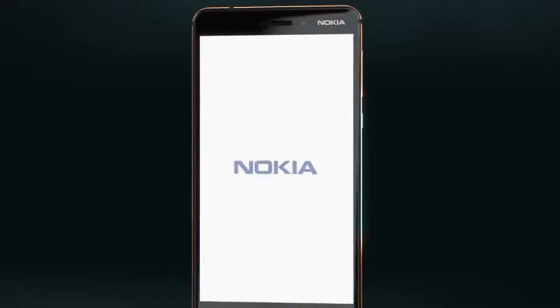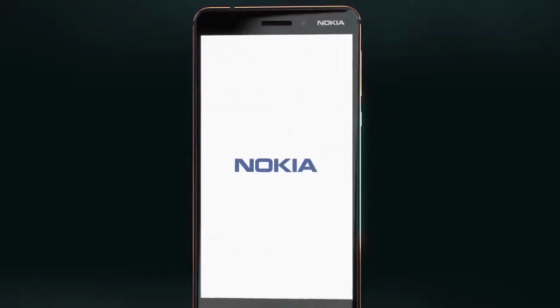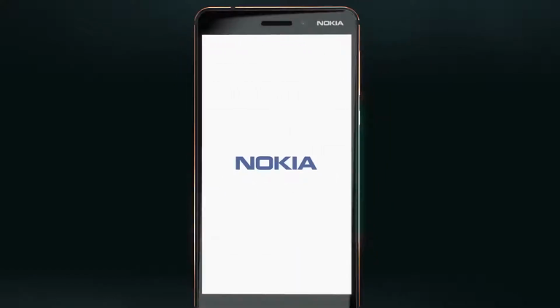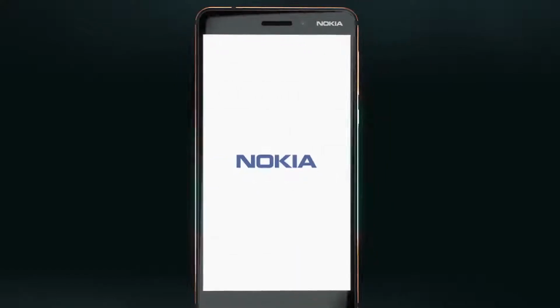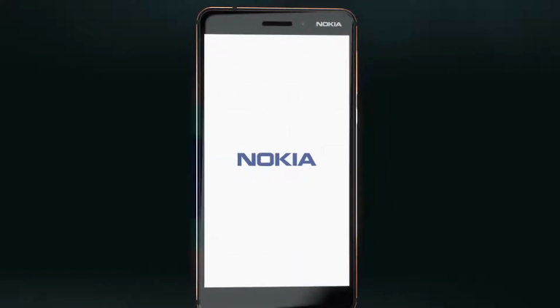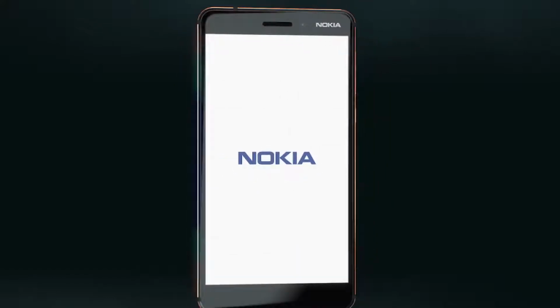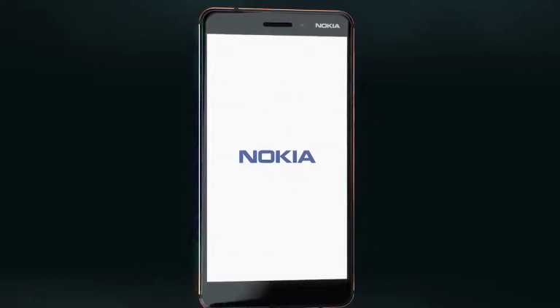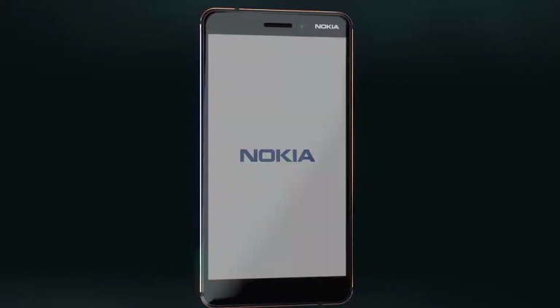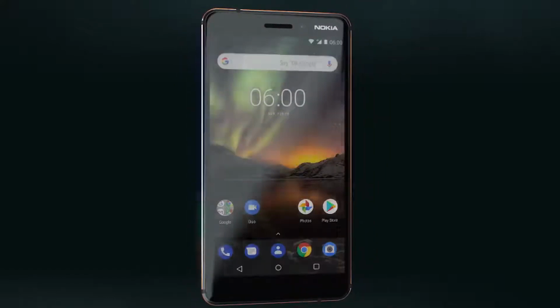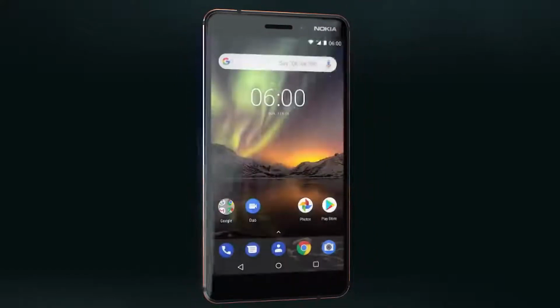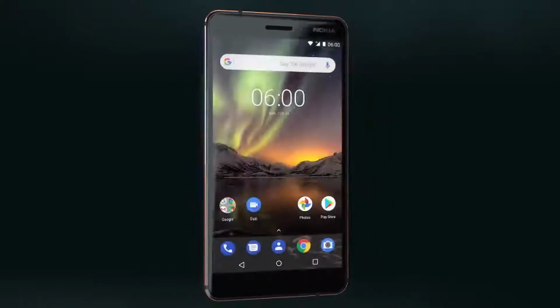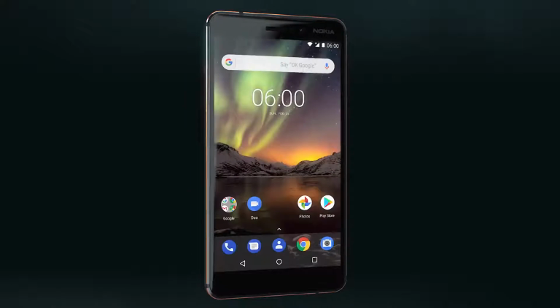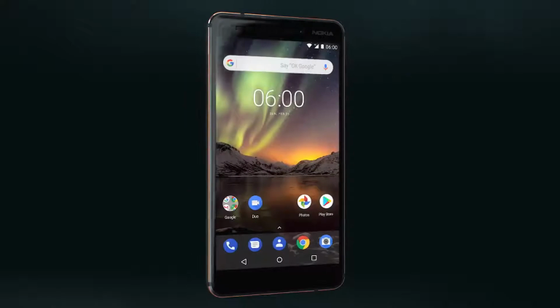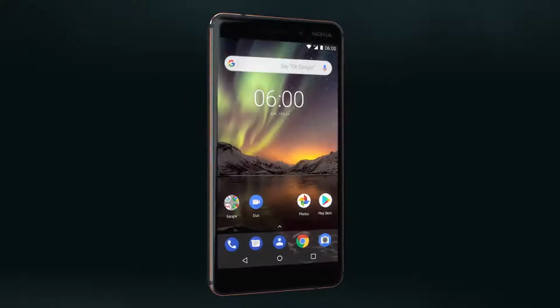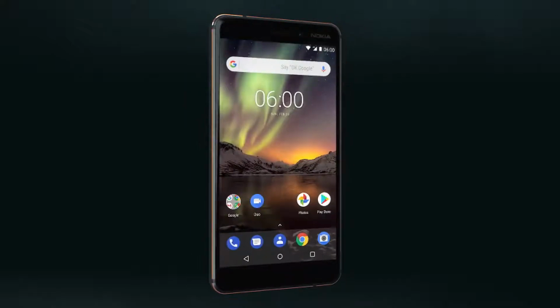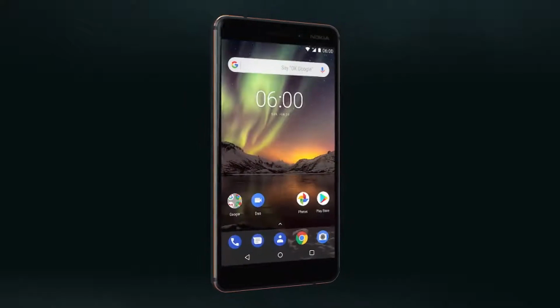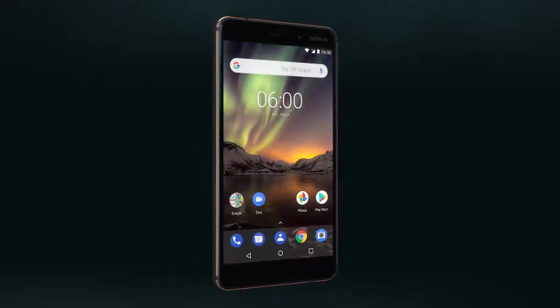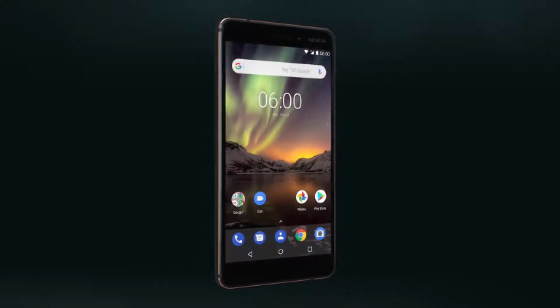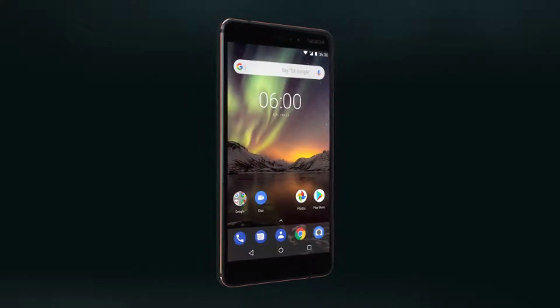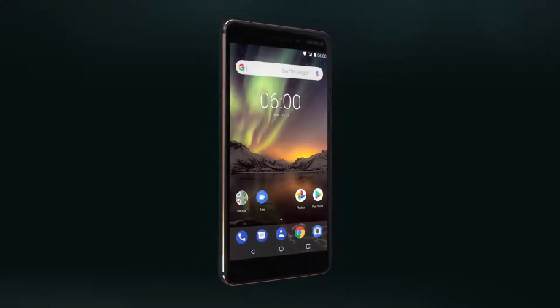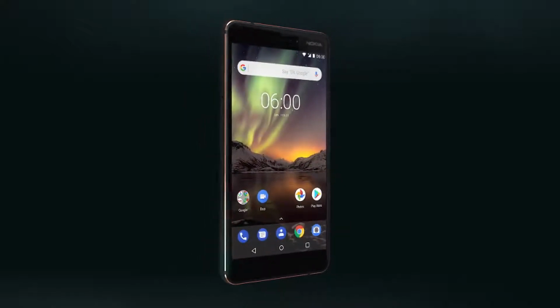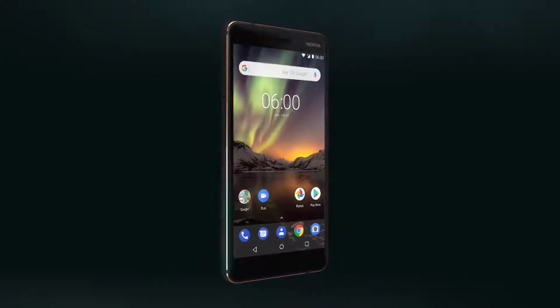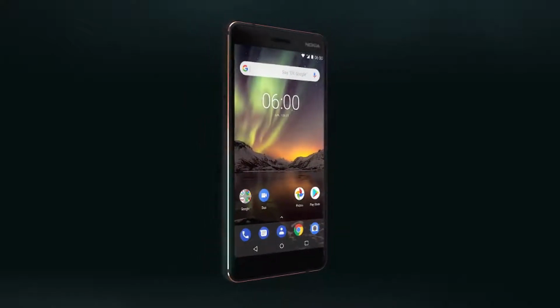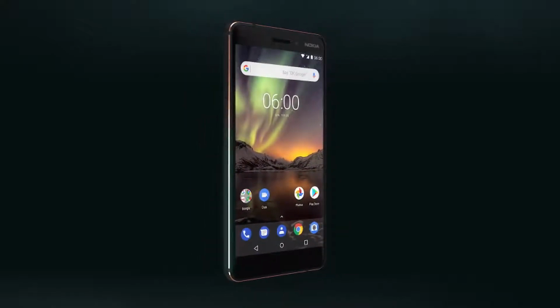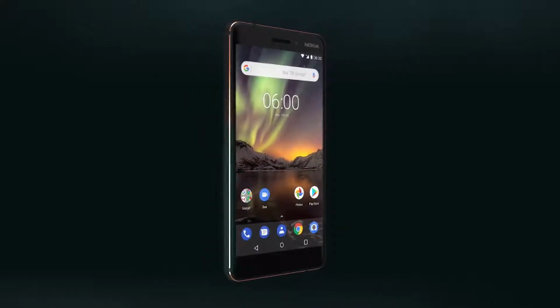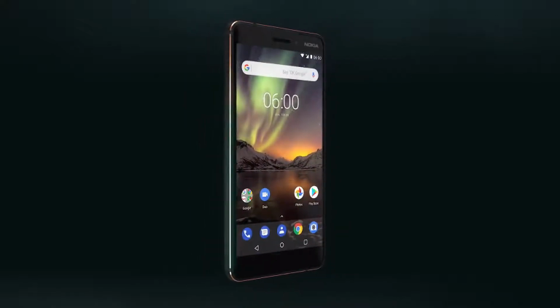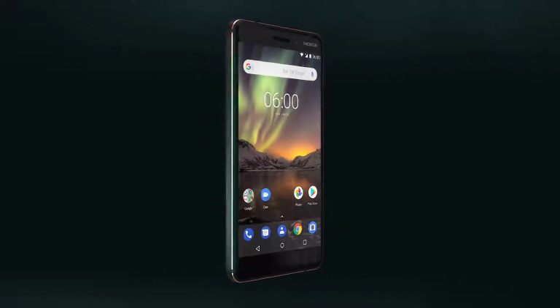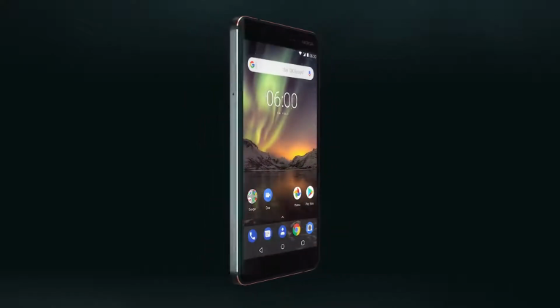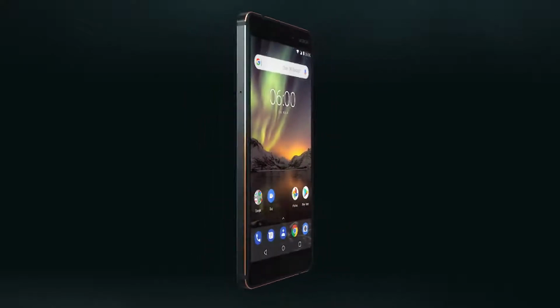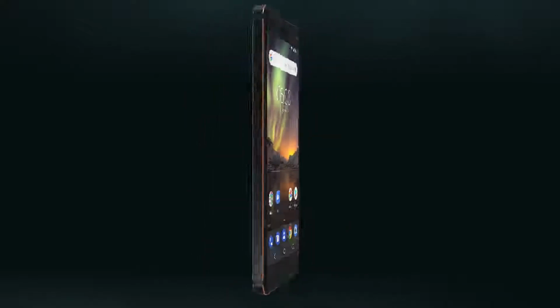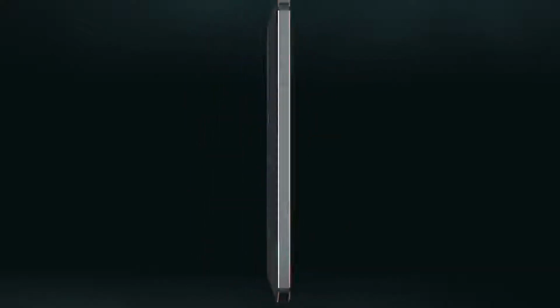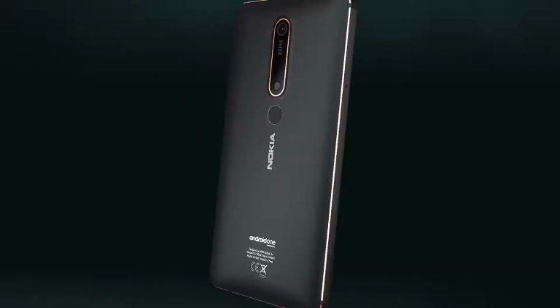A focus on quality, design and craftsmanship are part of every Nokia smartphone.